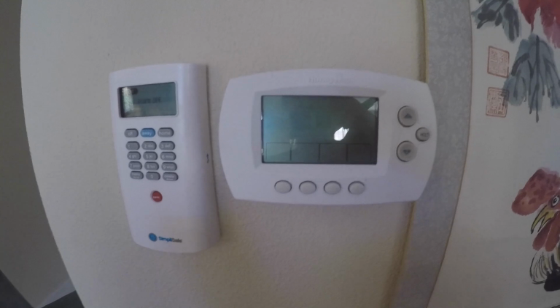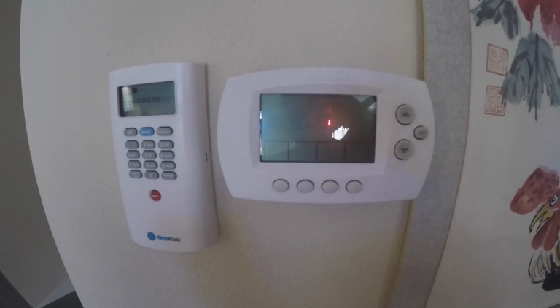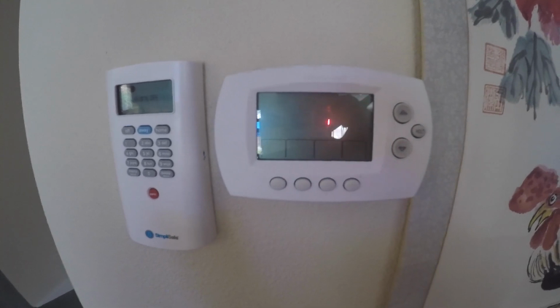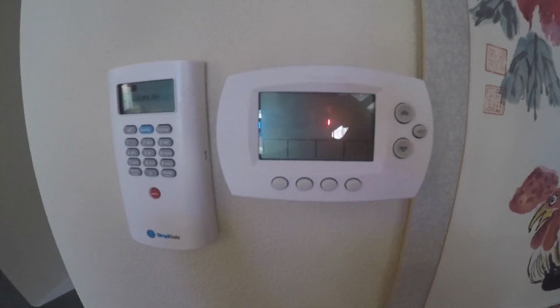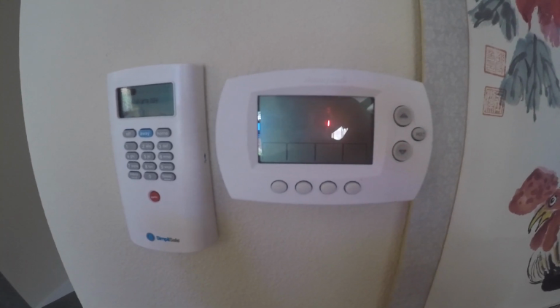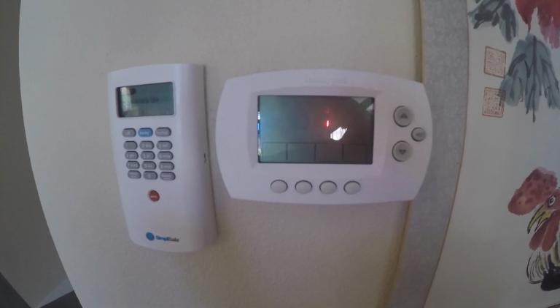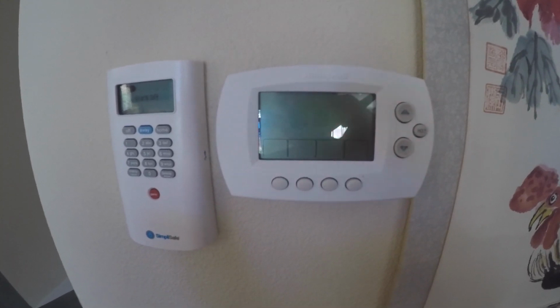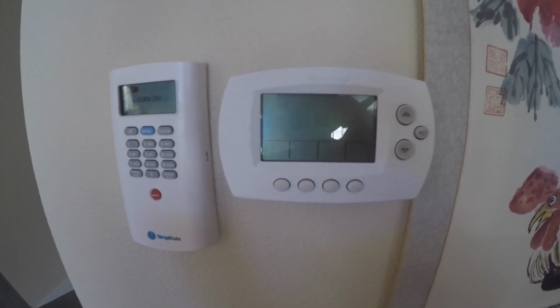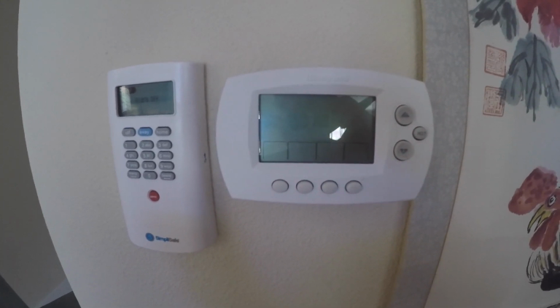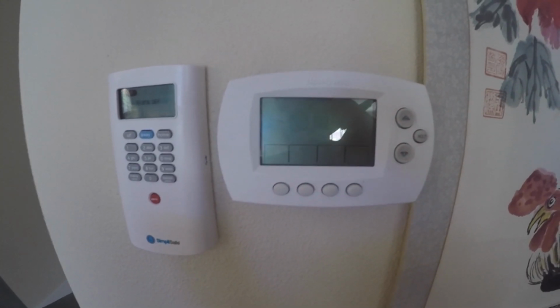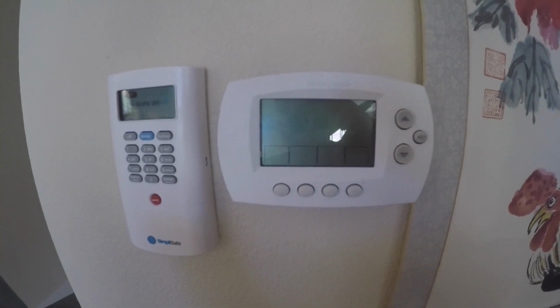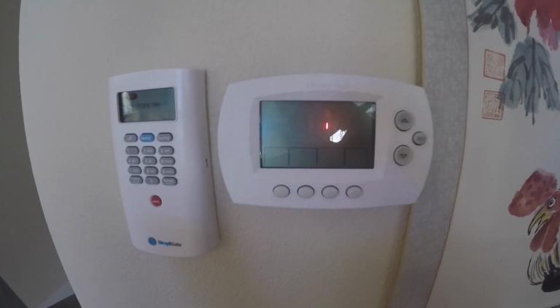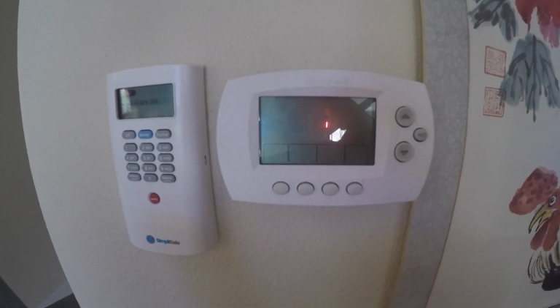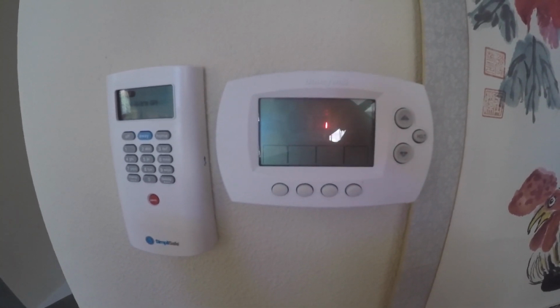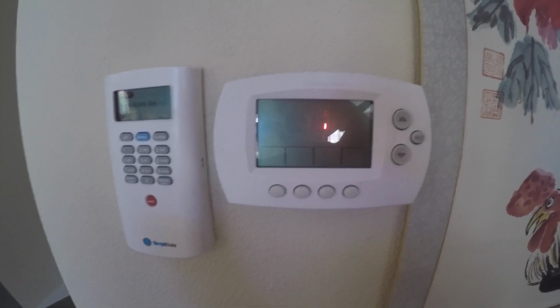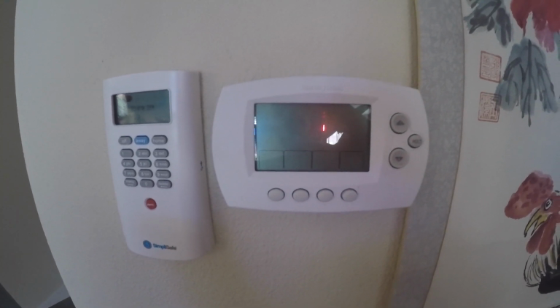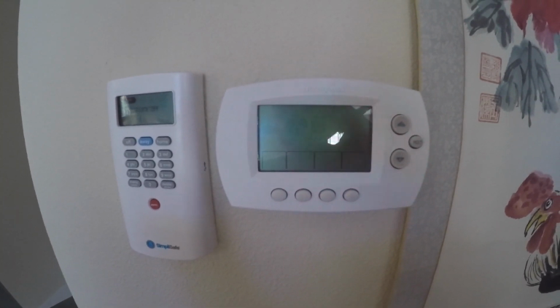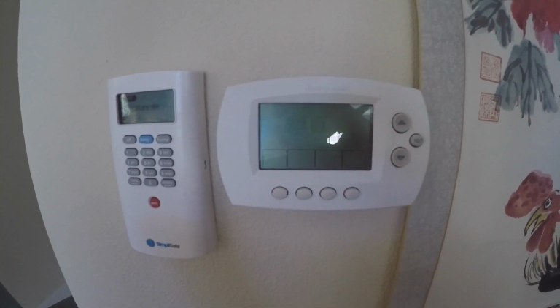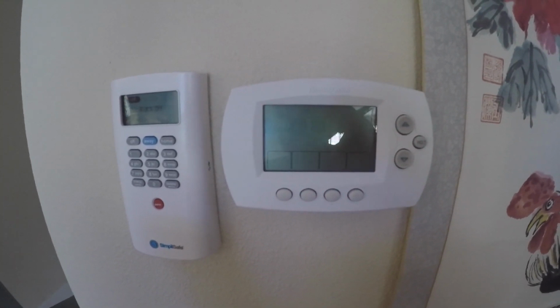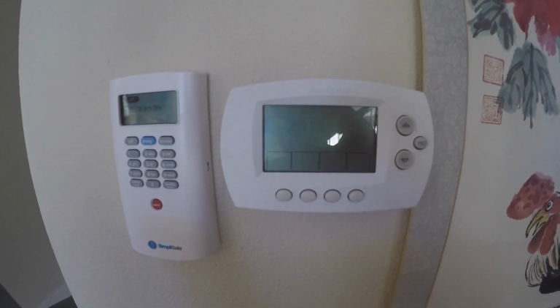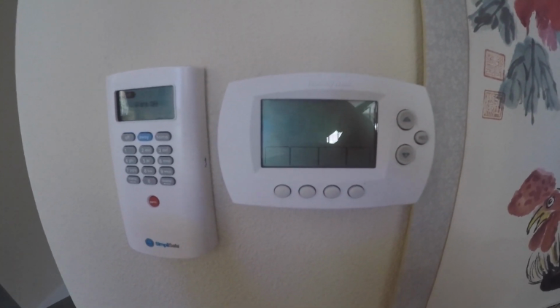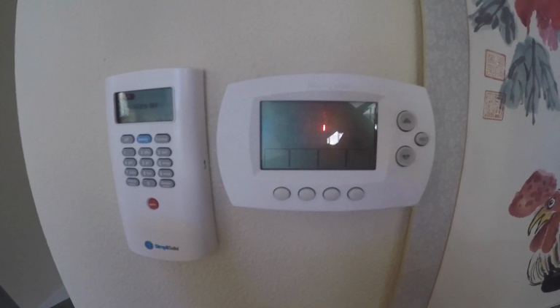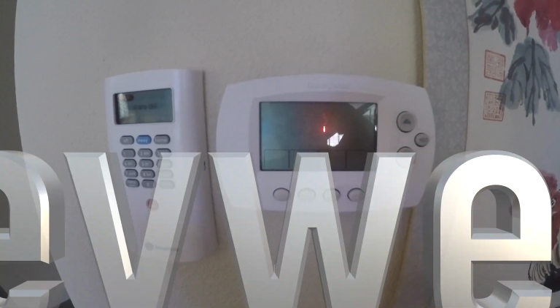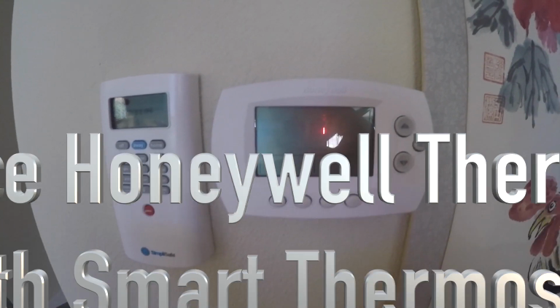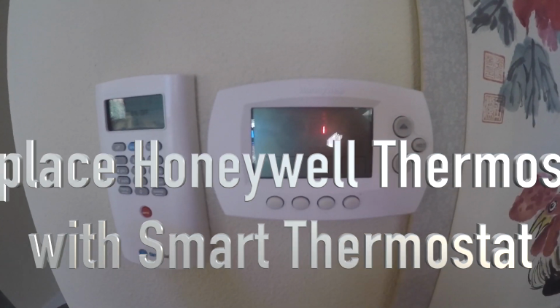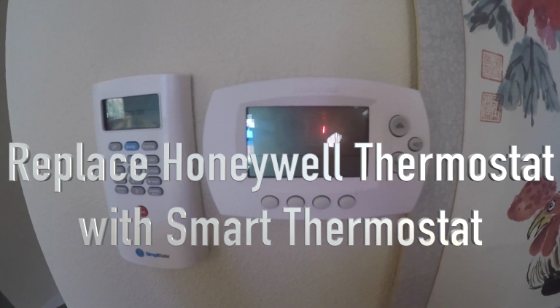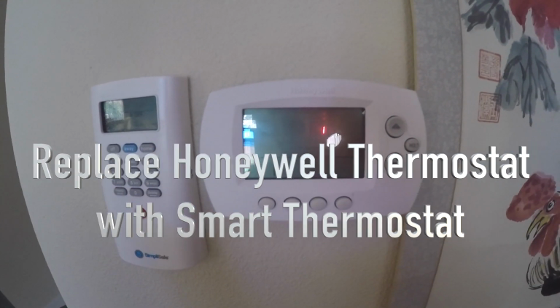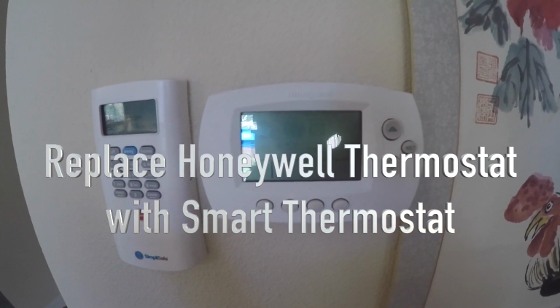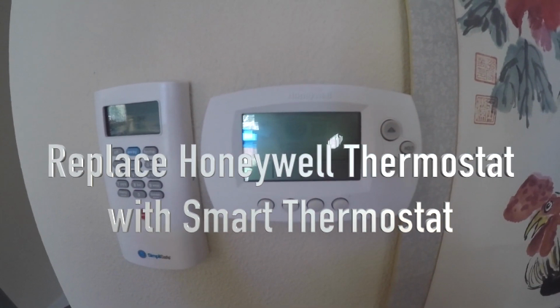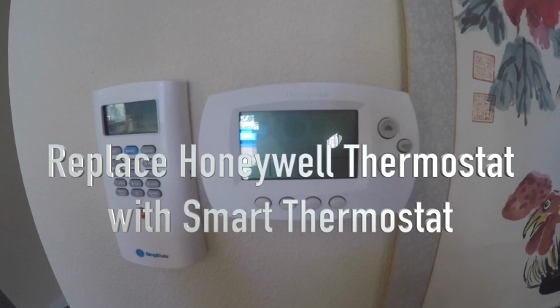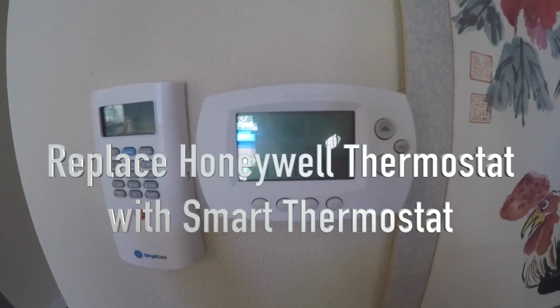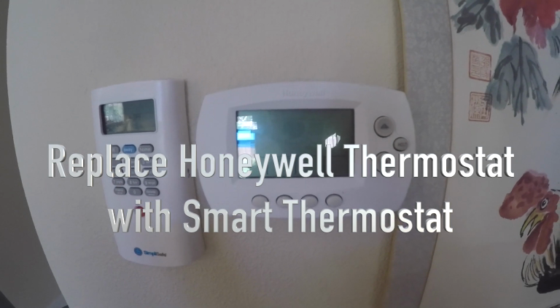Hello folks! Today I'm going to do a repair tutorial on the Honeywell thermostat replacement.